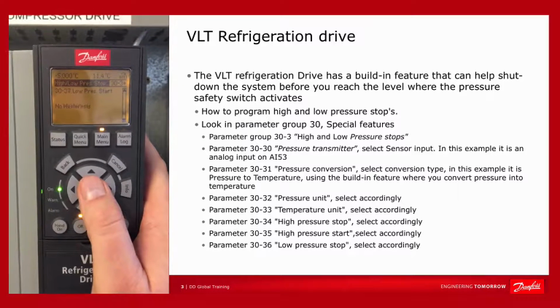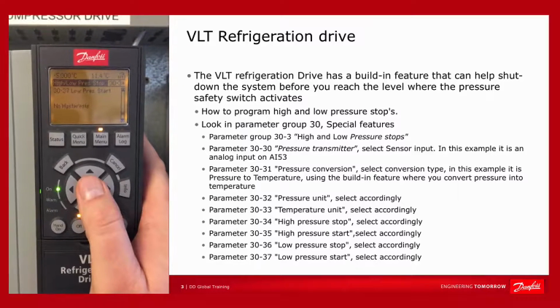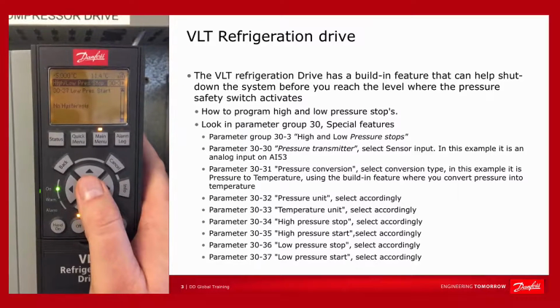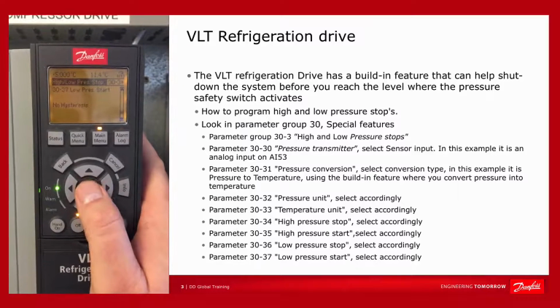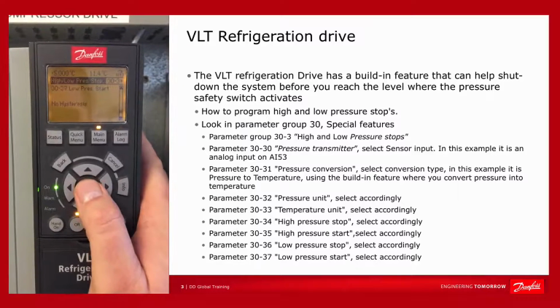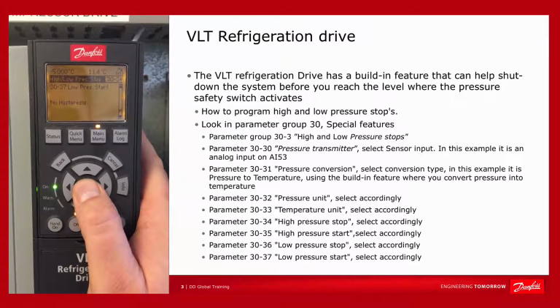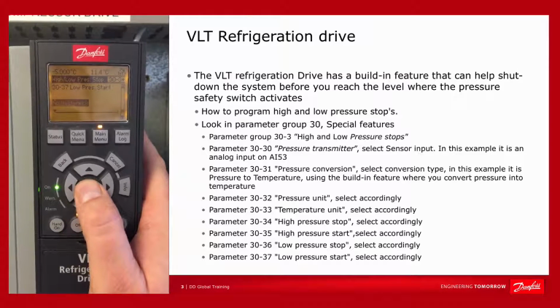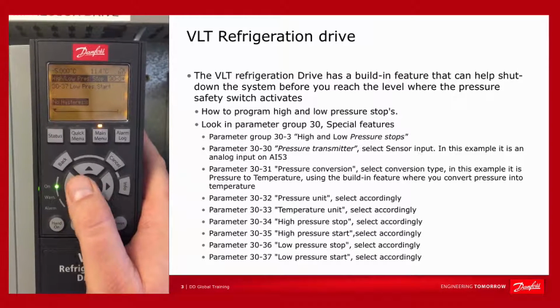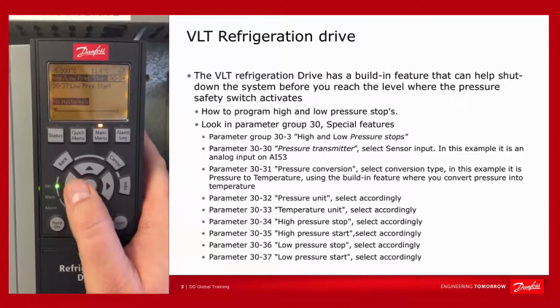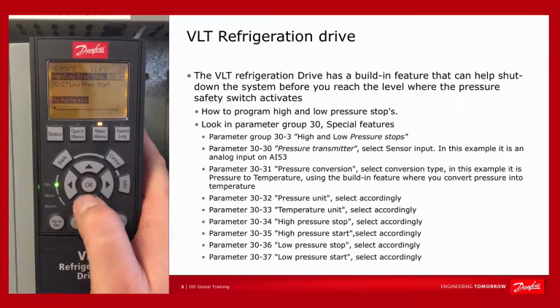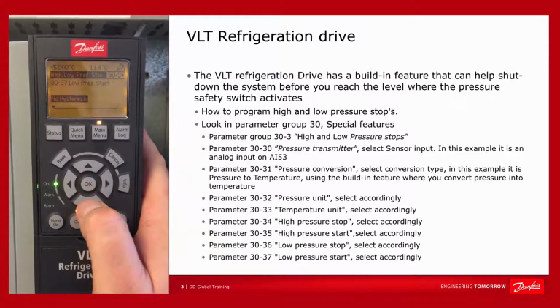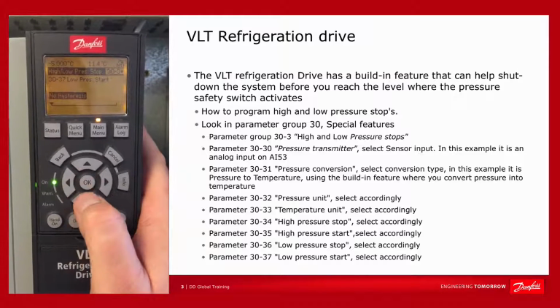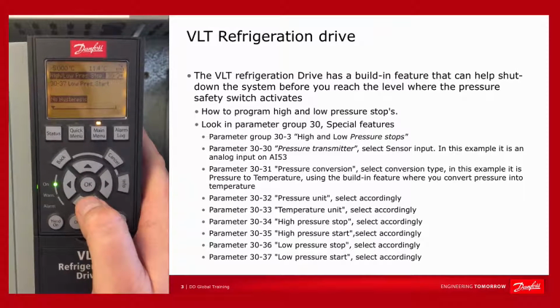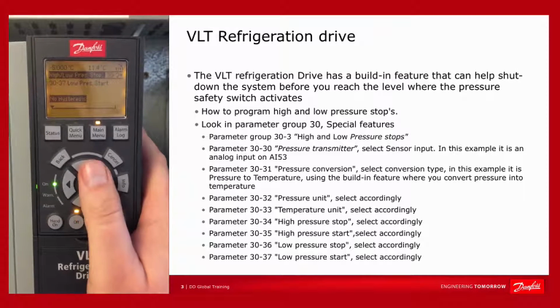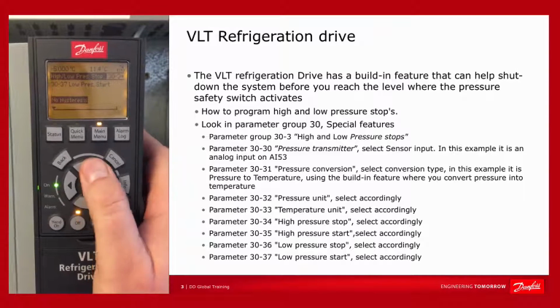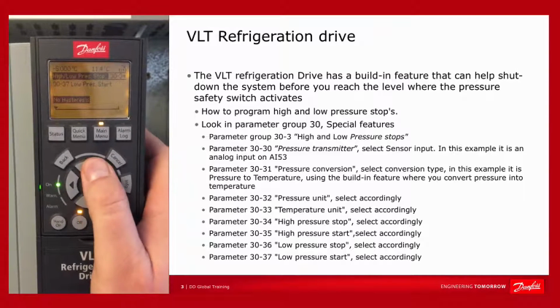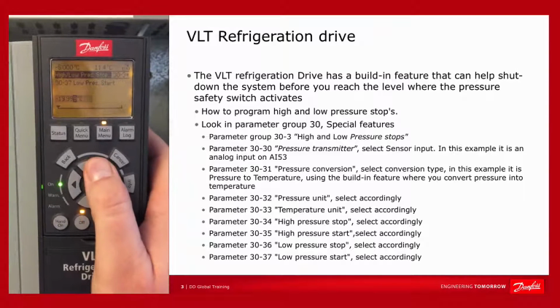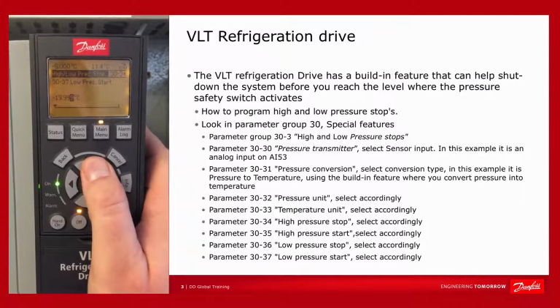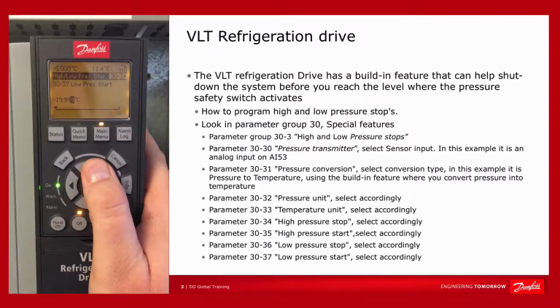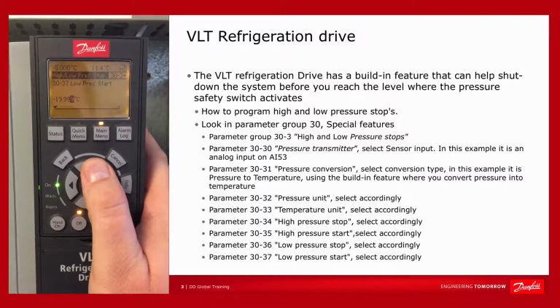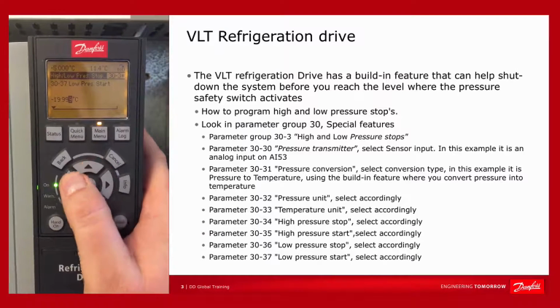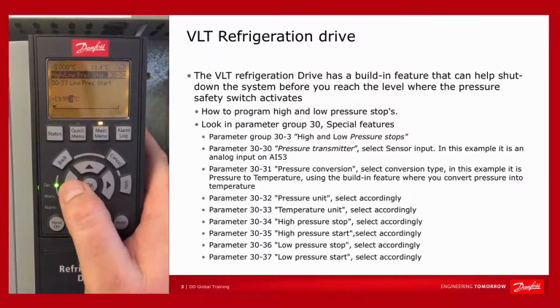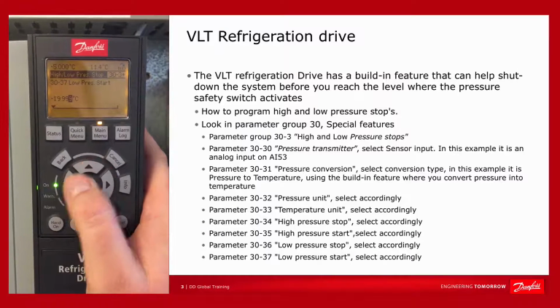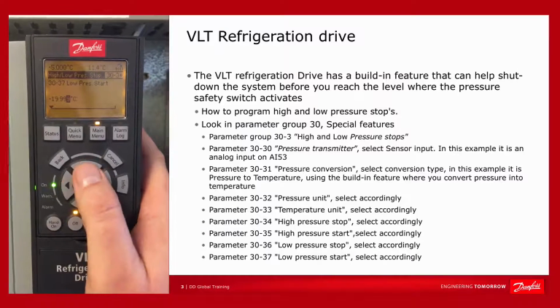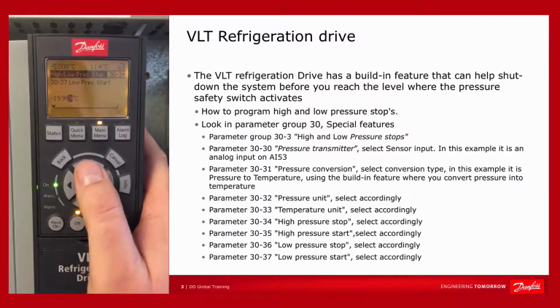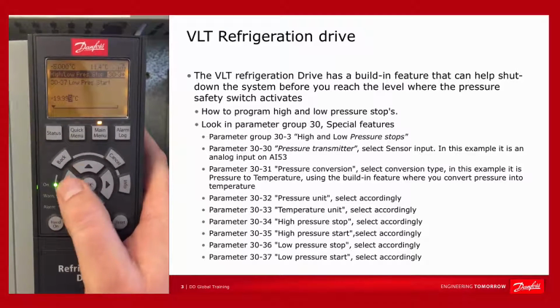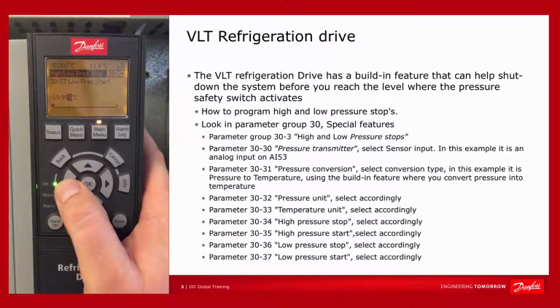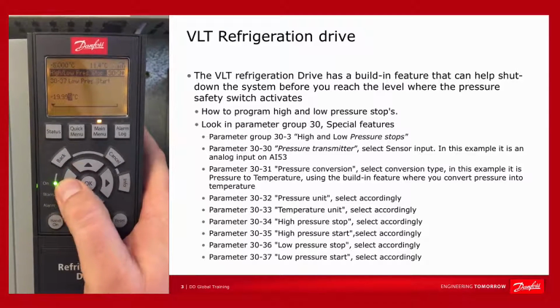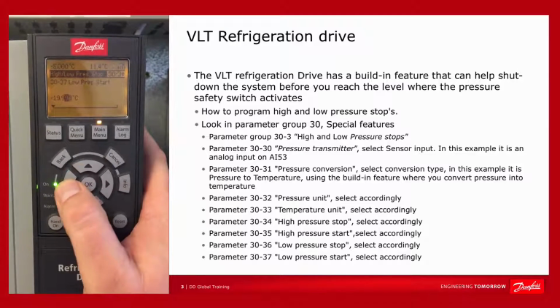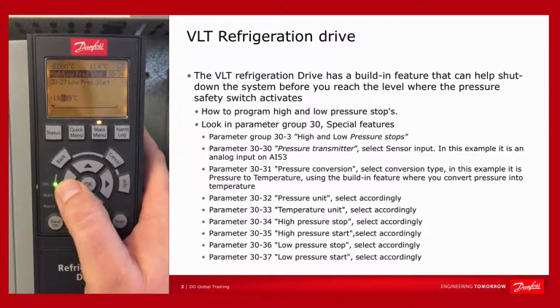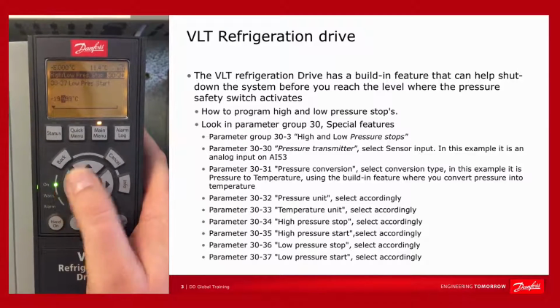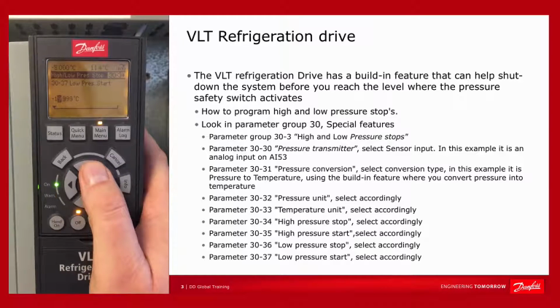Then in parameter 30.36, we will program the temperature at which we will allow the system to start running again after a low pressure stop.